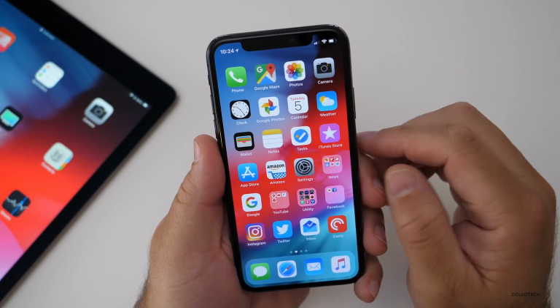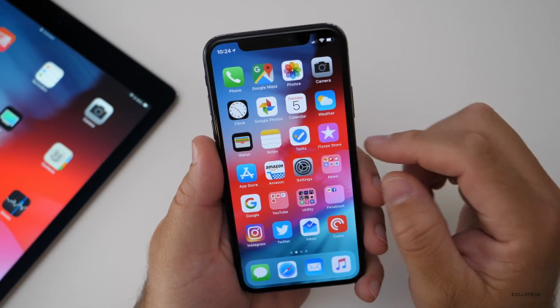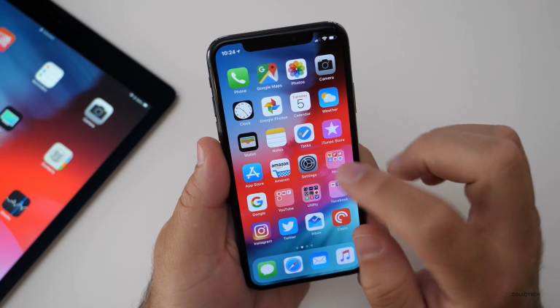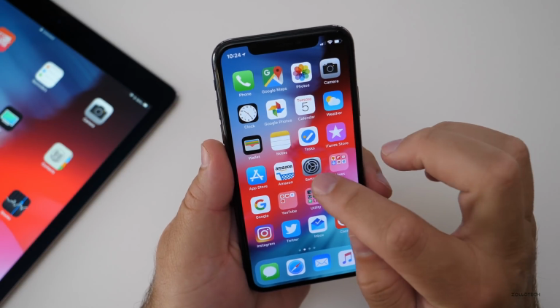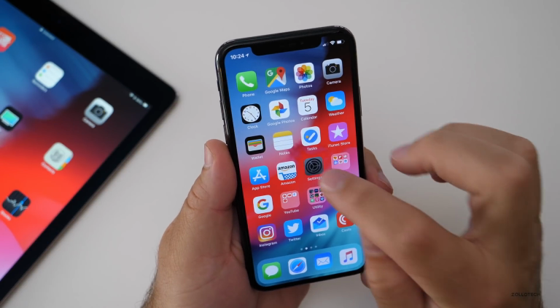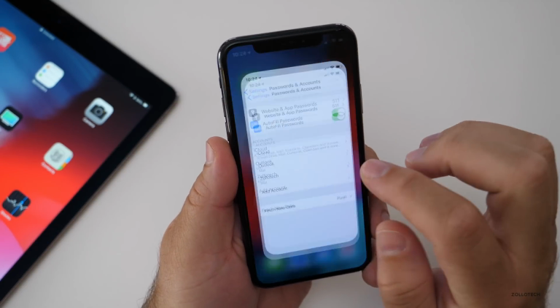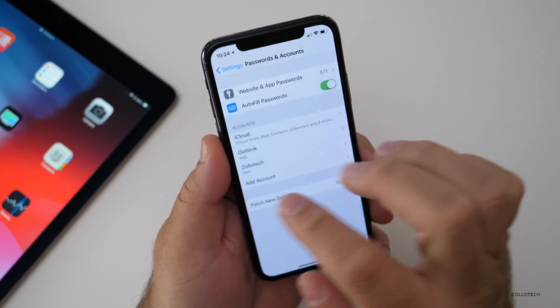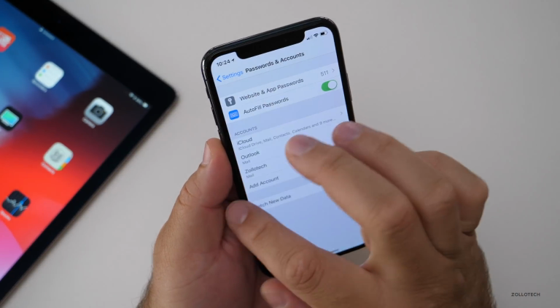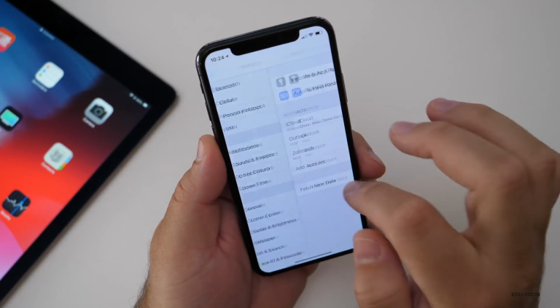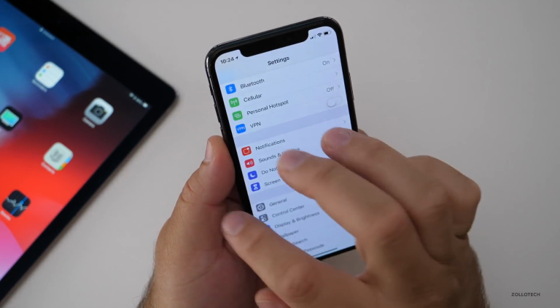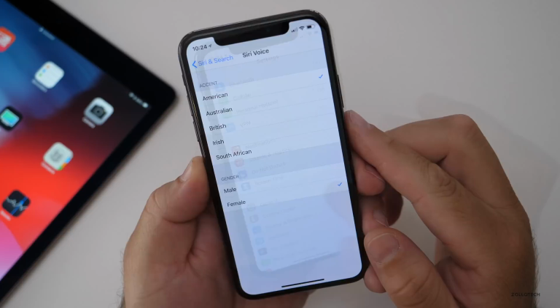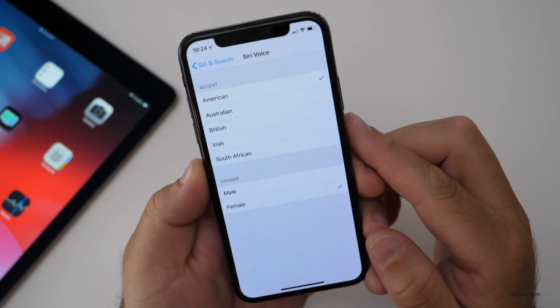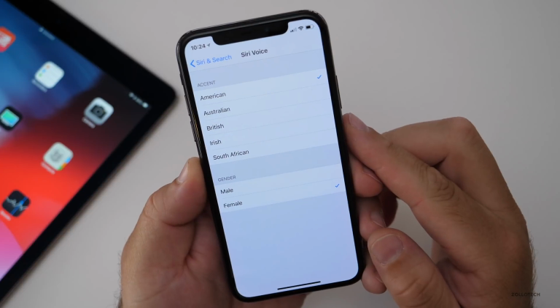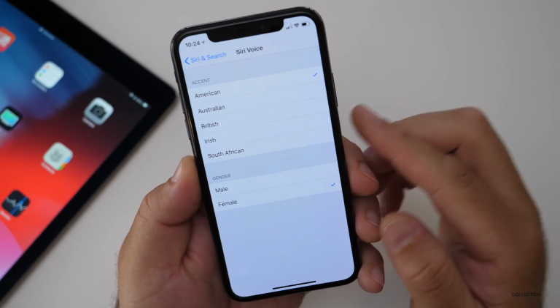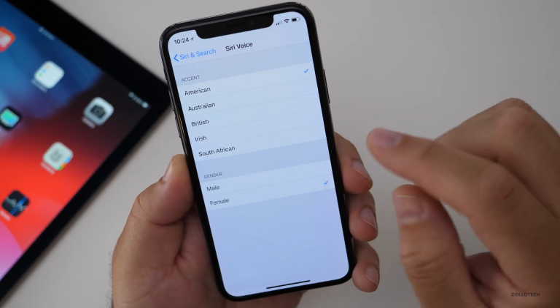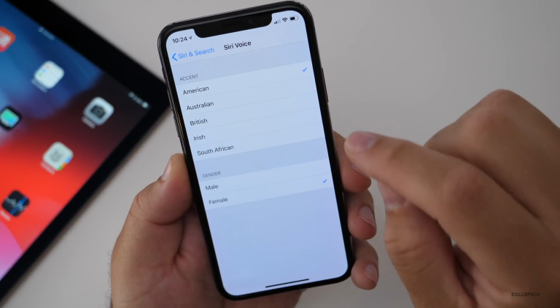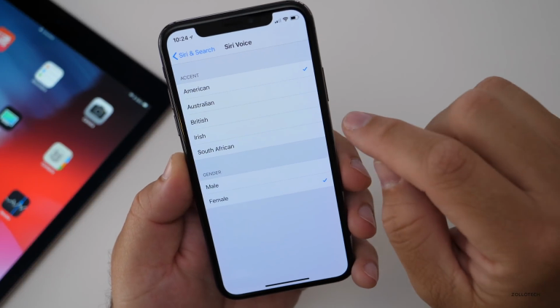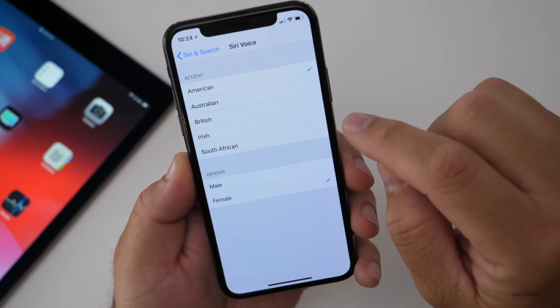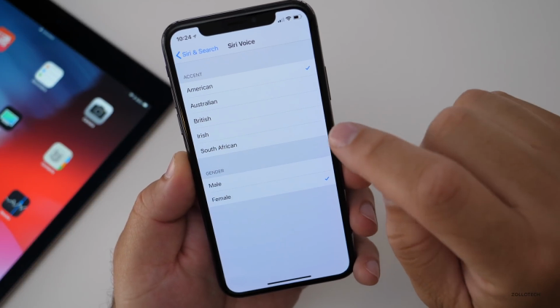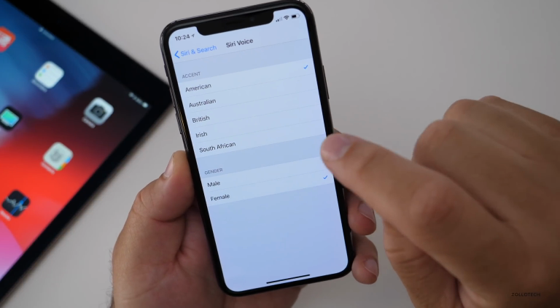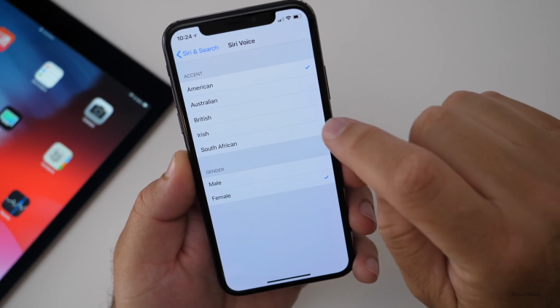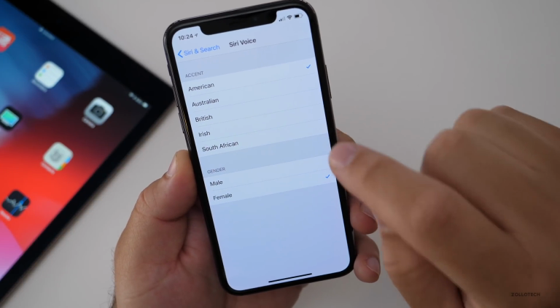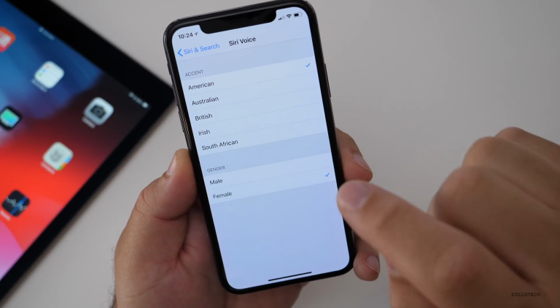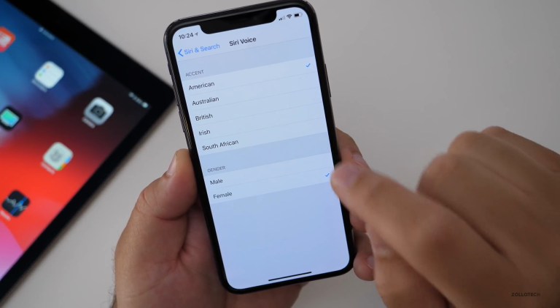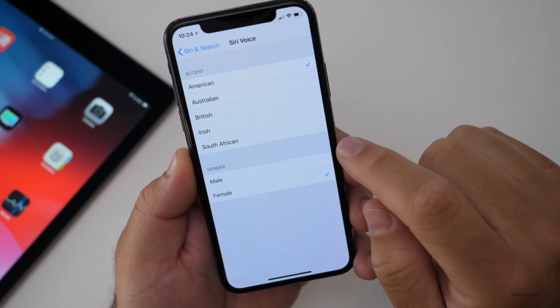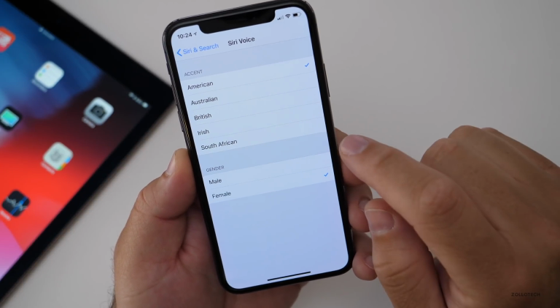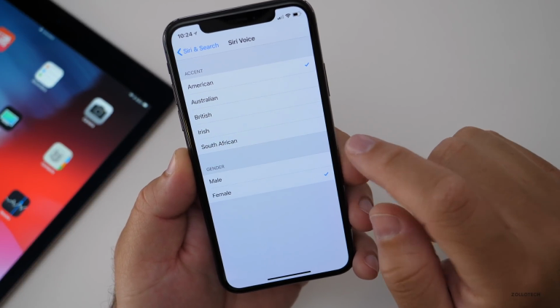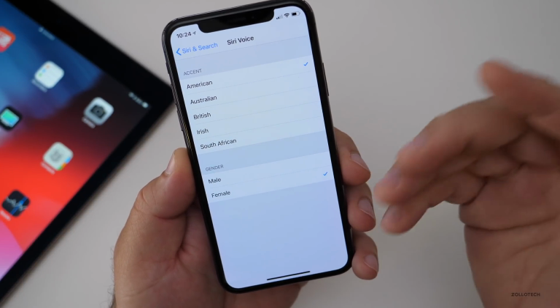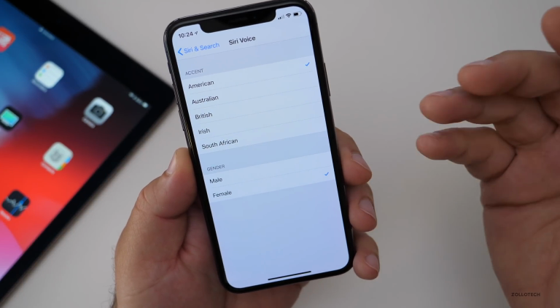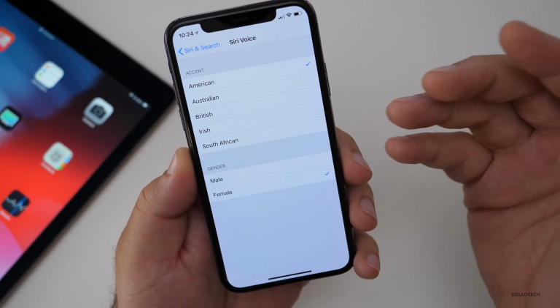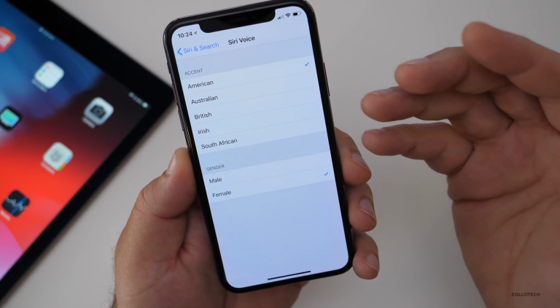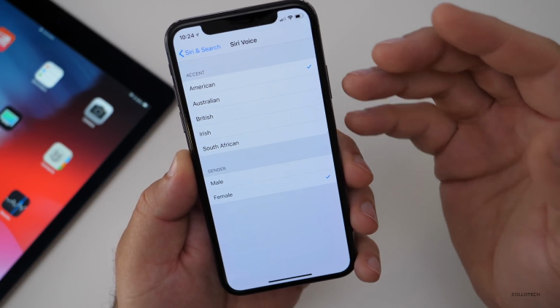Siri also has some new voices. If you go to Settings under Voices, there are two new options — Irish and South African — so those accents have been added as well.